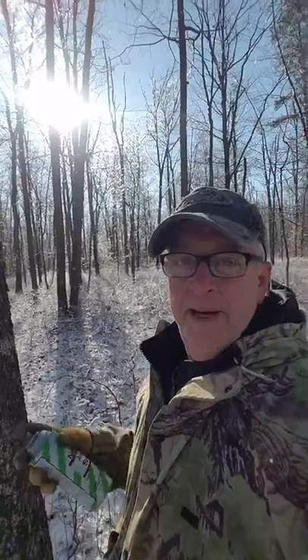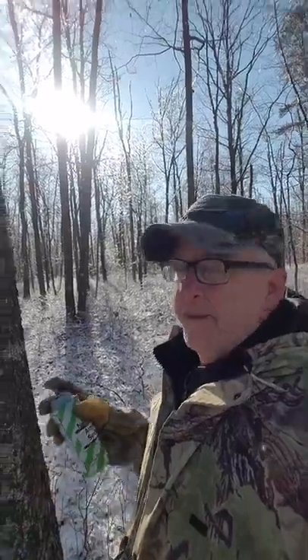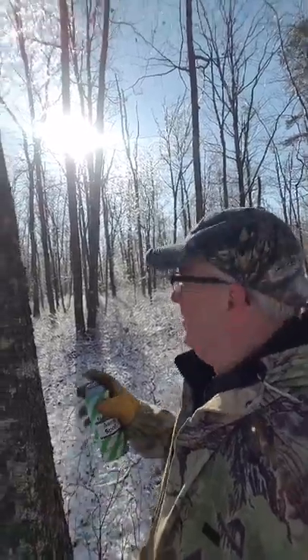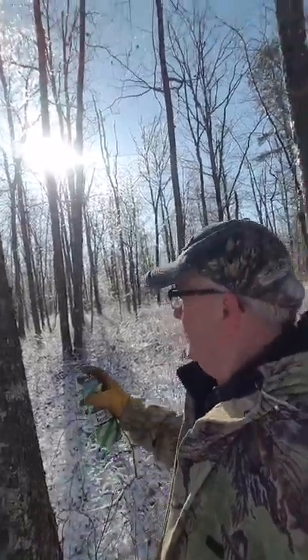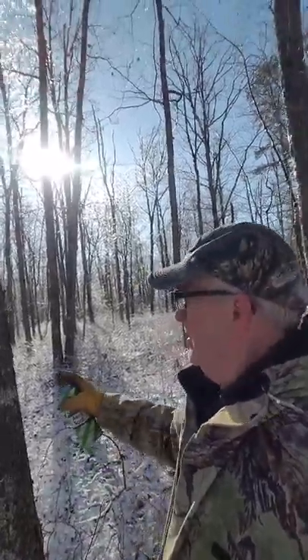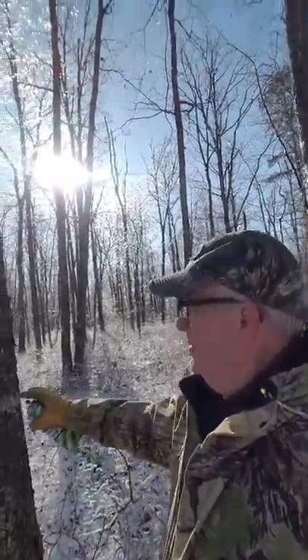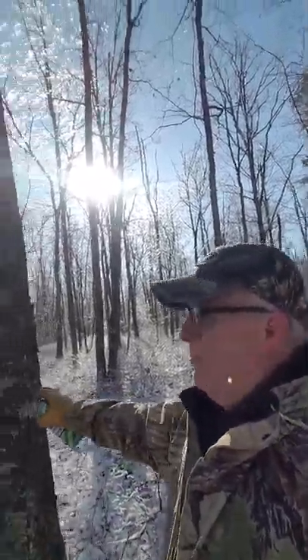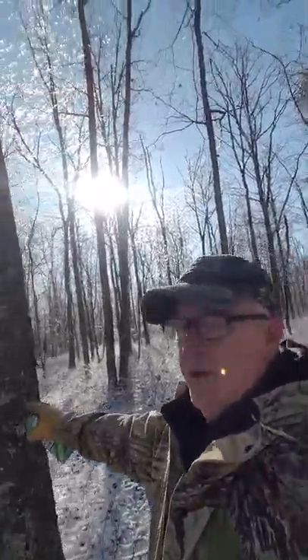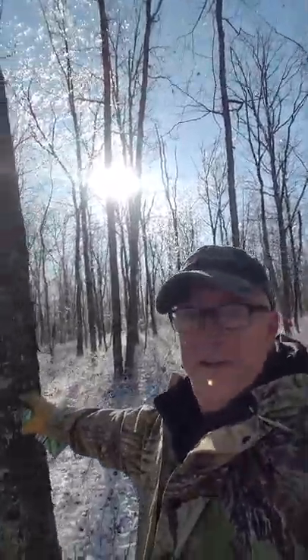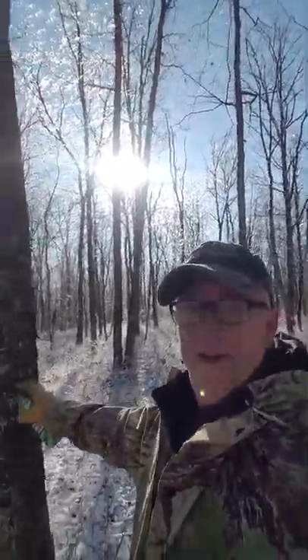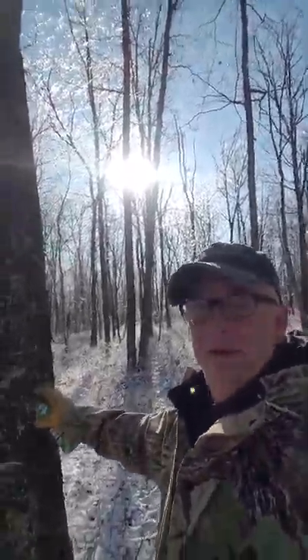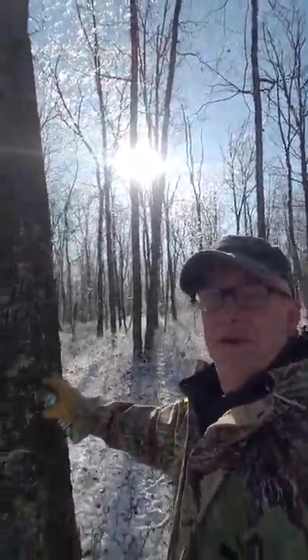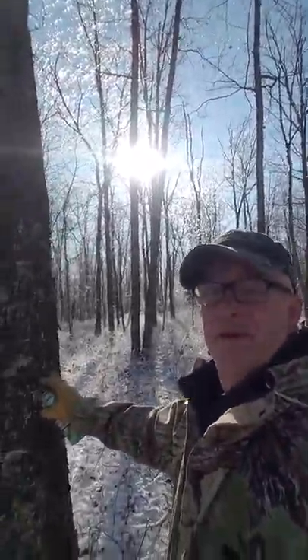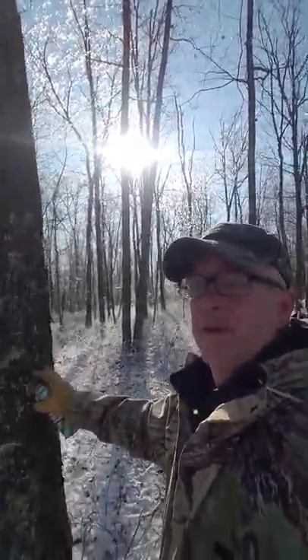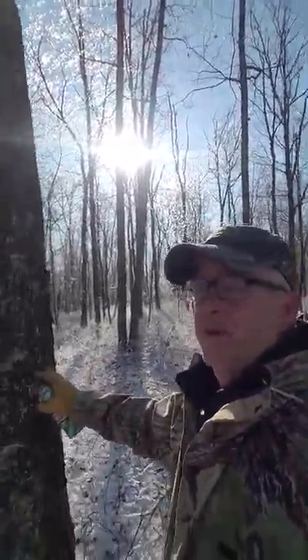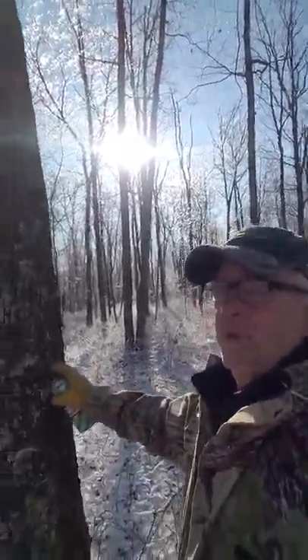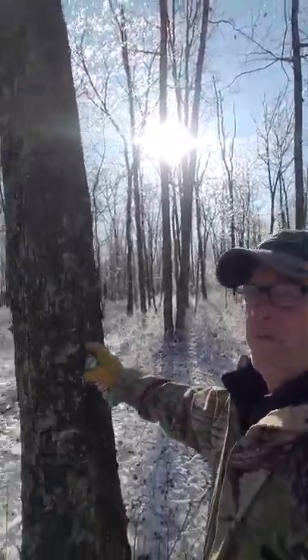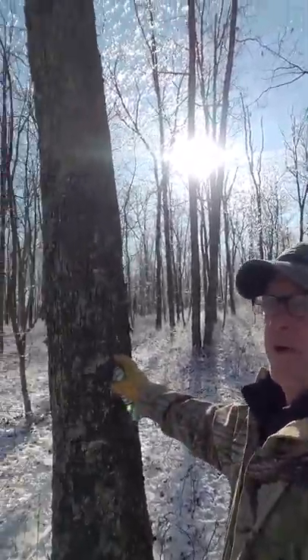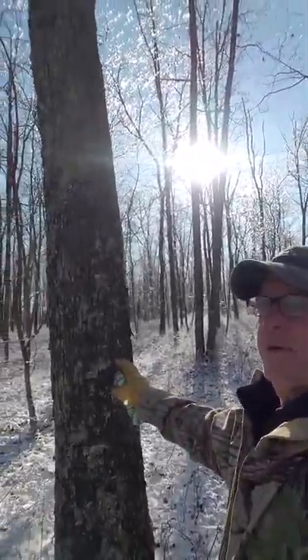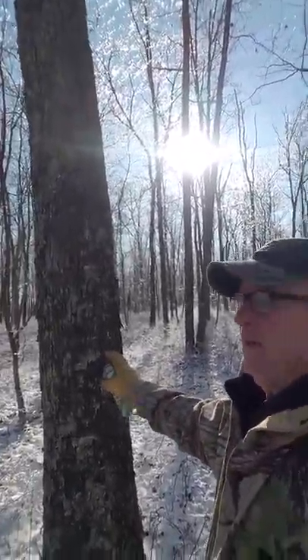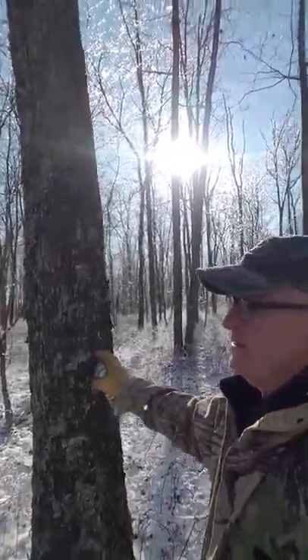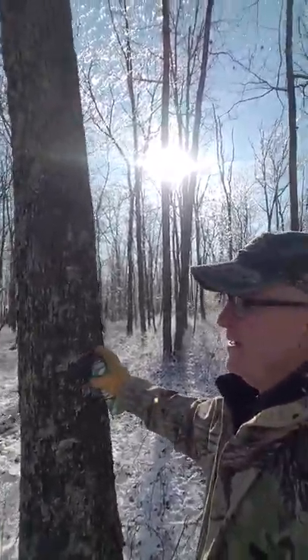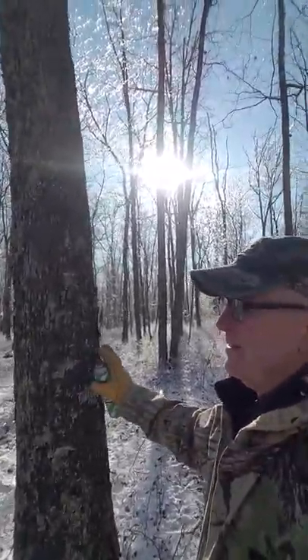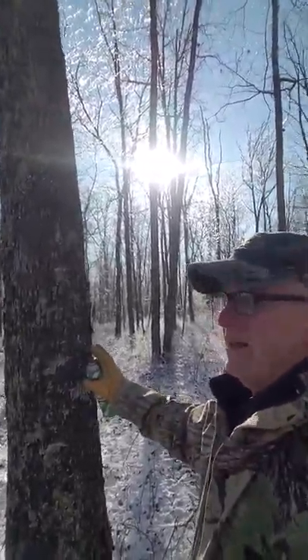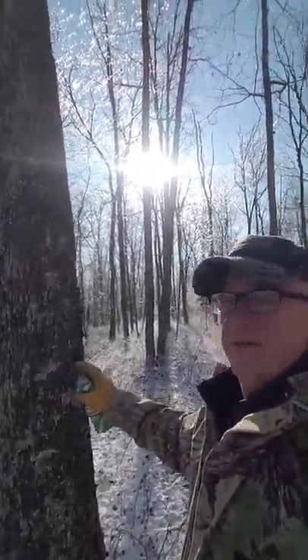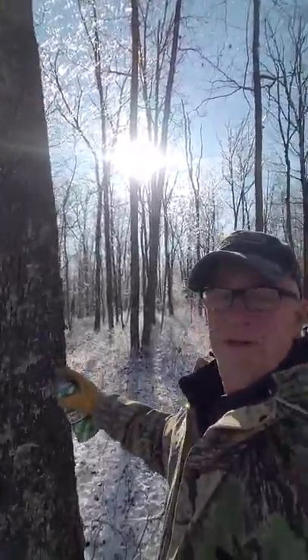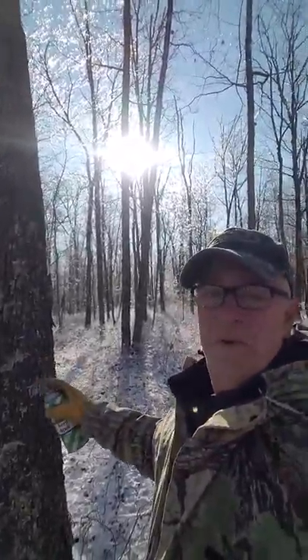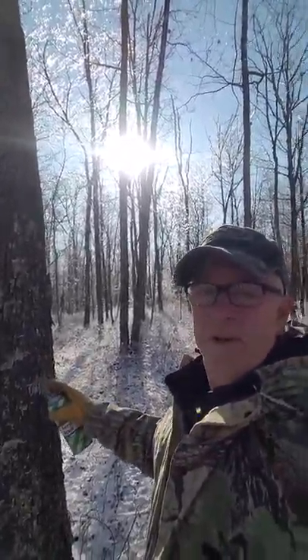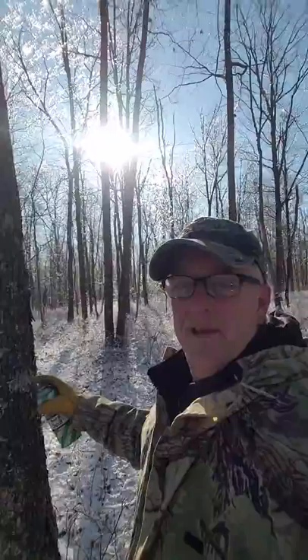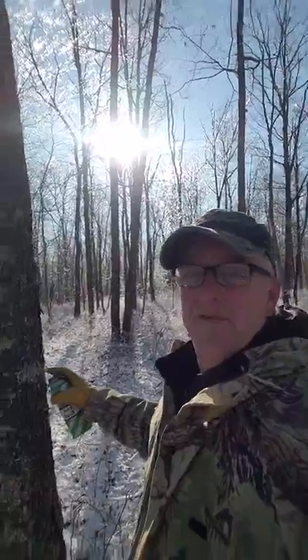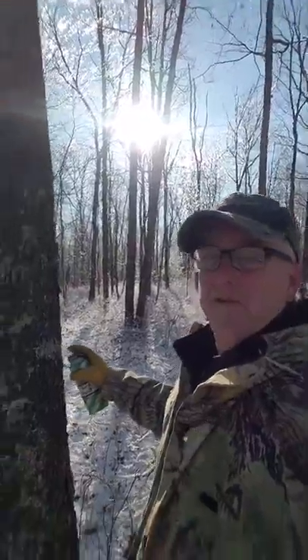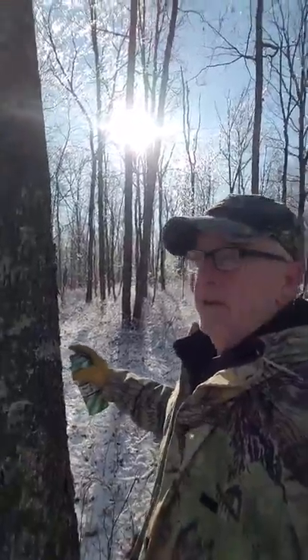I'm out marking timber. What I'm marking is not to take trees — I'm marking to leave trees.